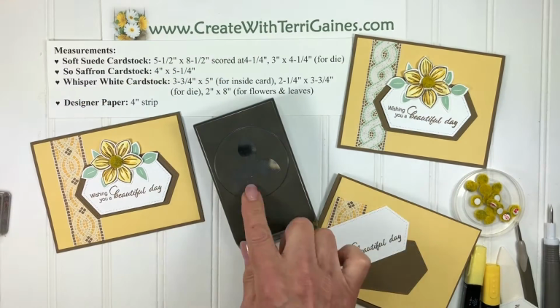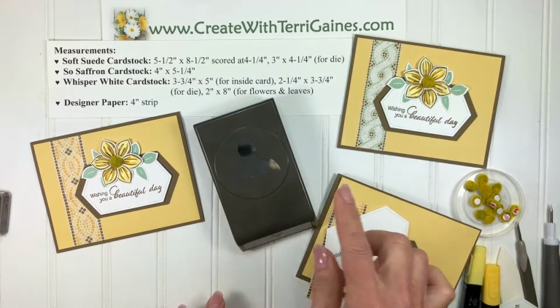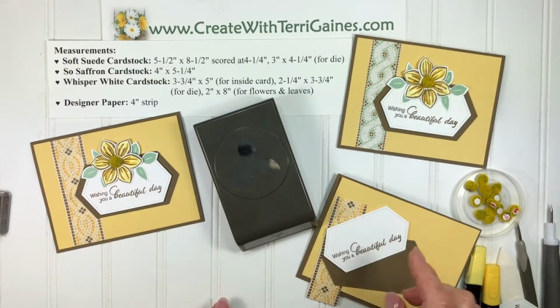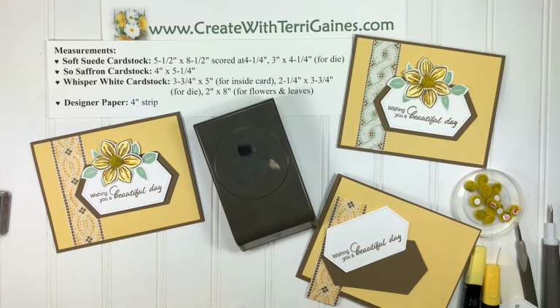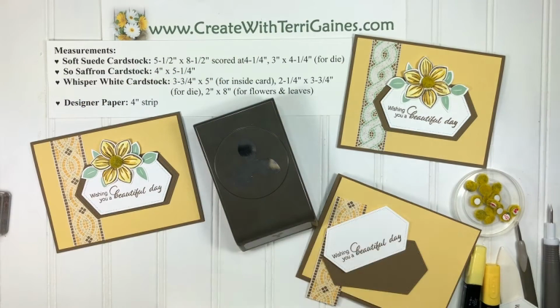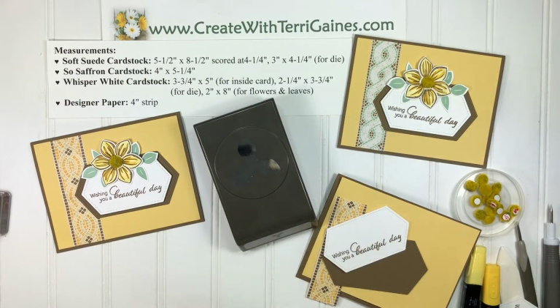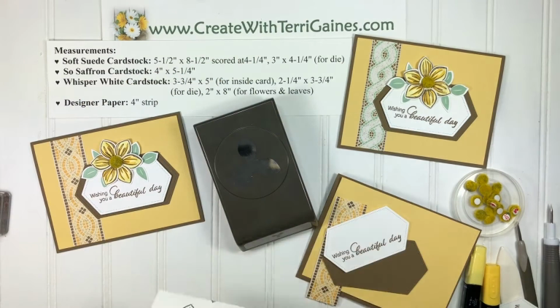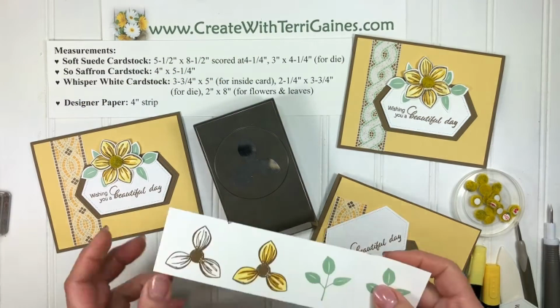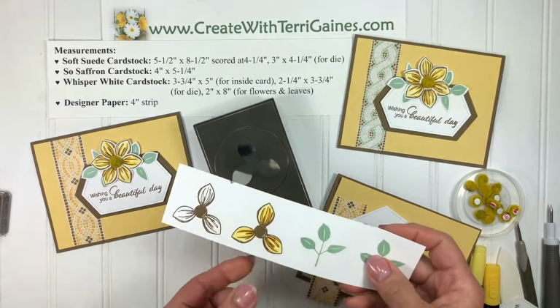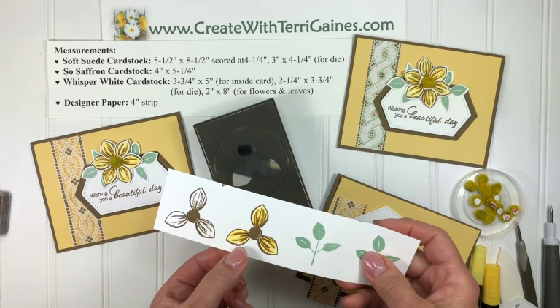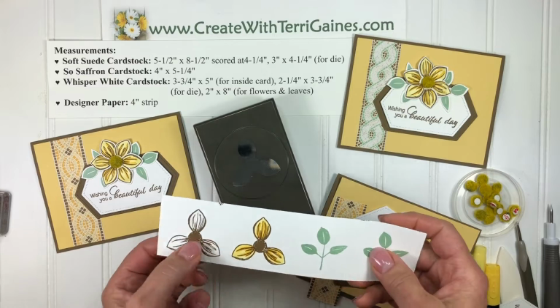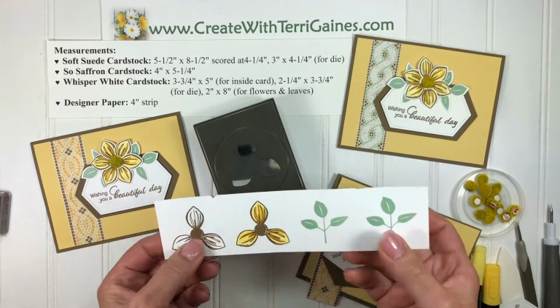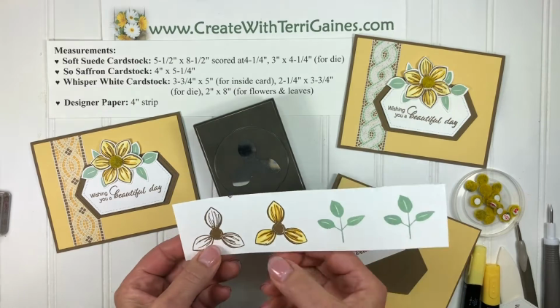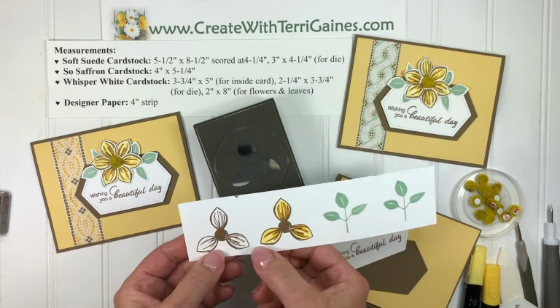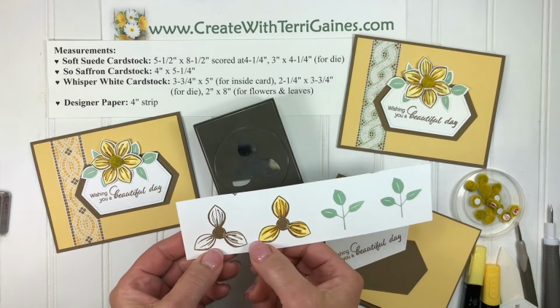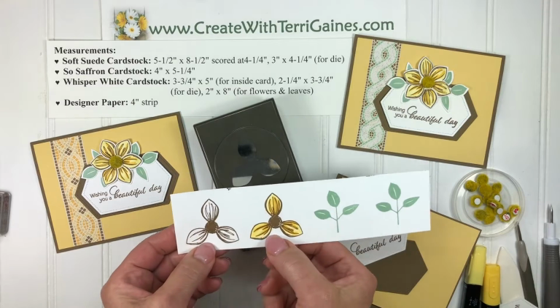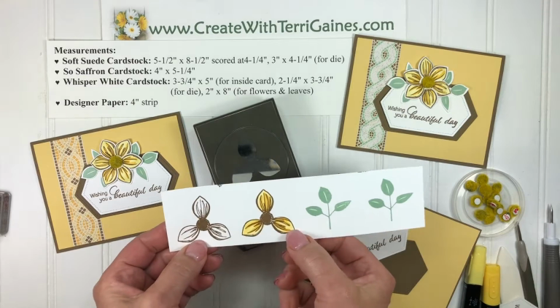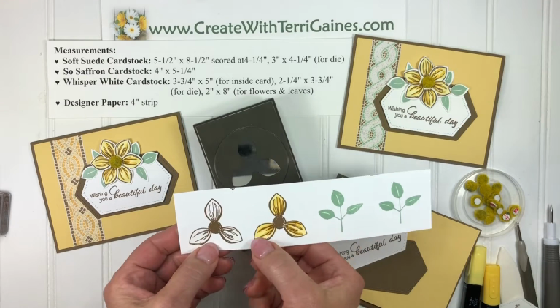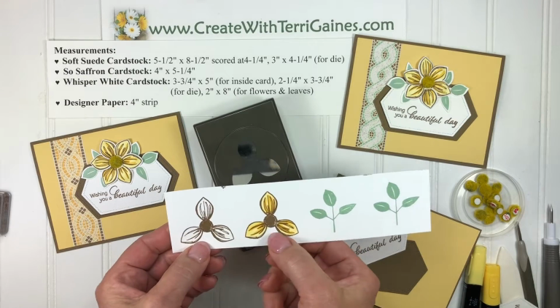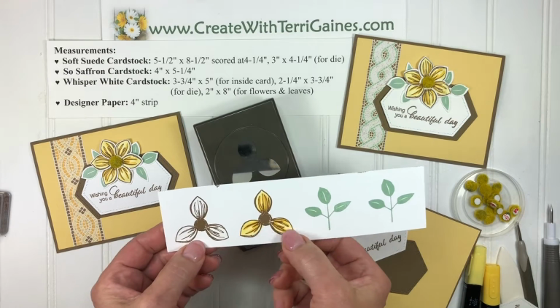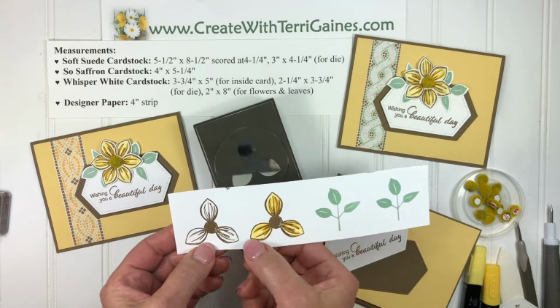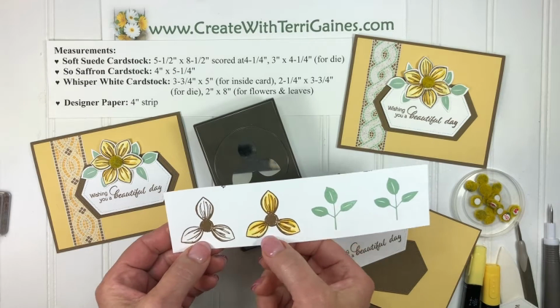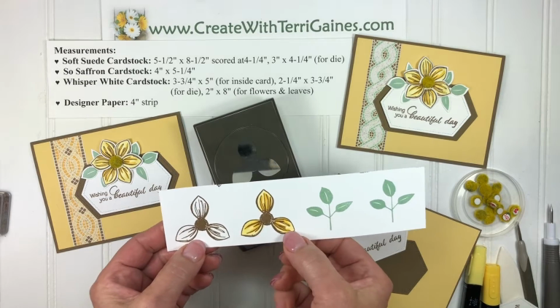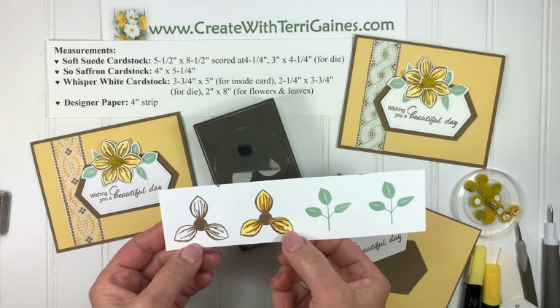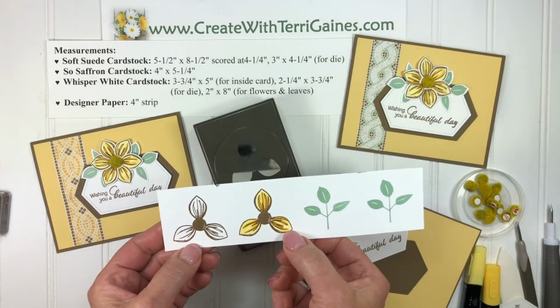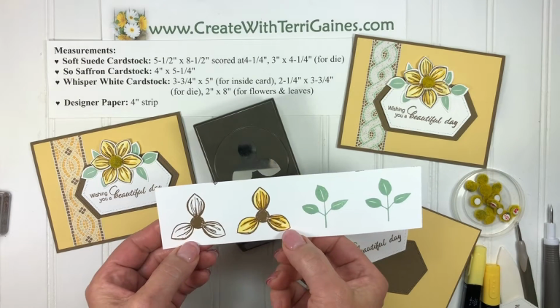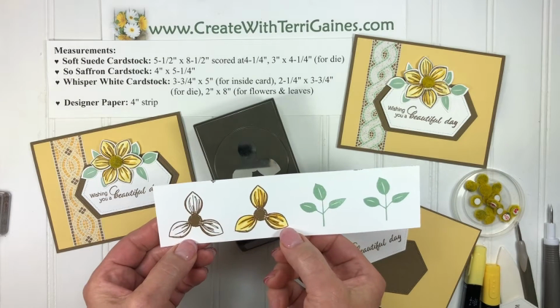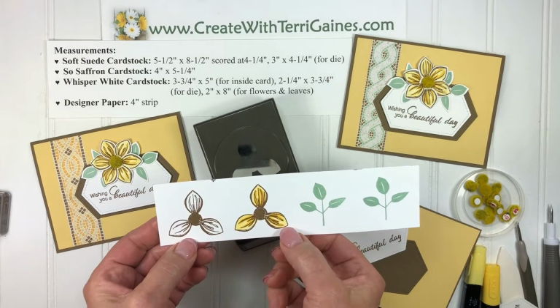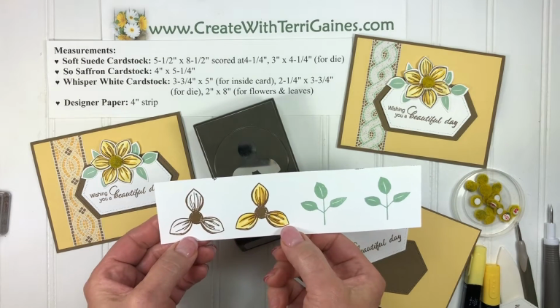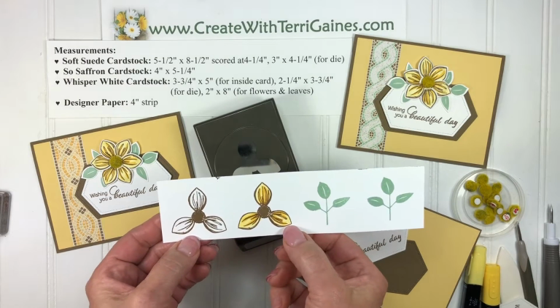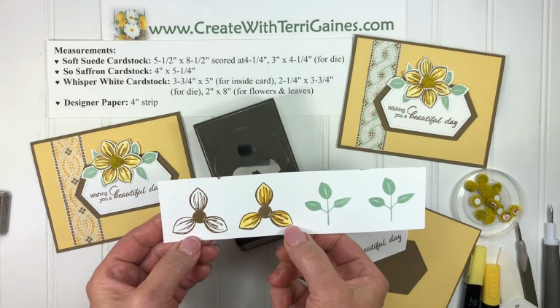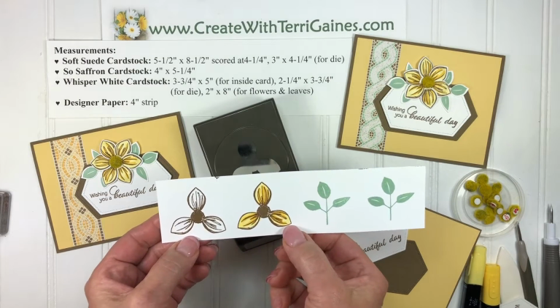When you stamp your flower, you want to make sure that you have two petals that are towards the edge of your cardstock.